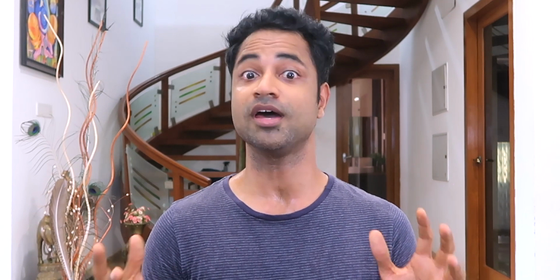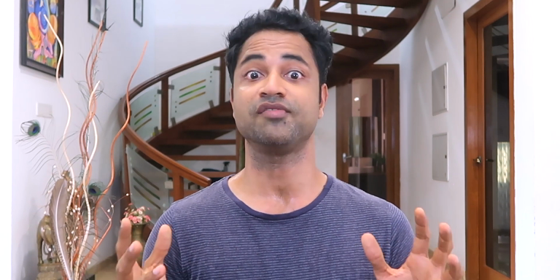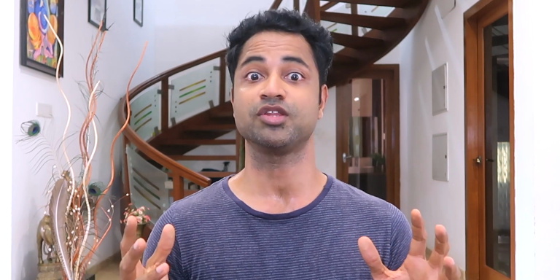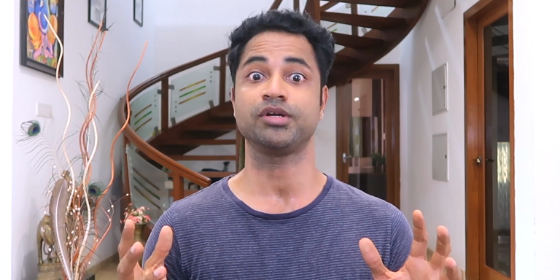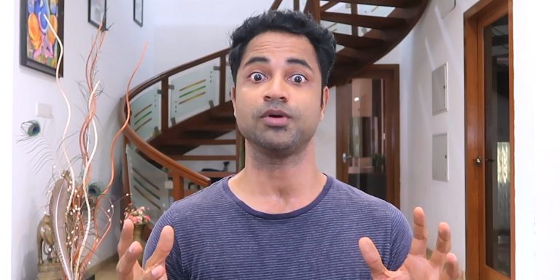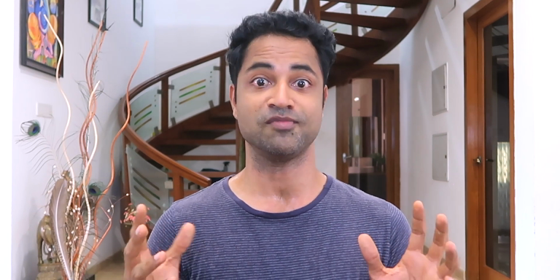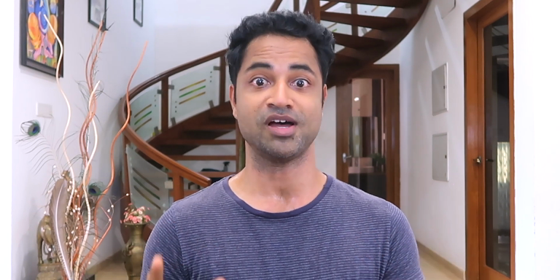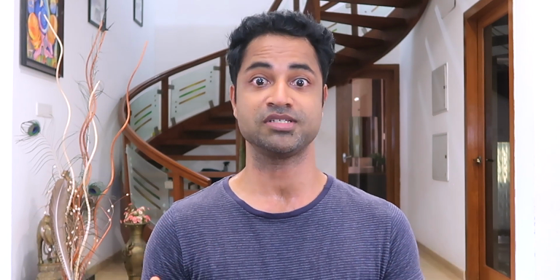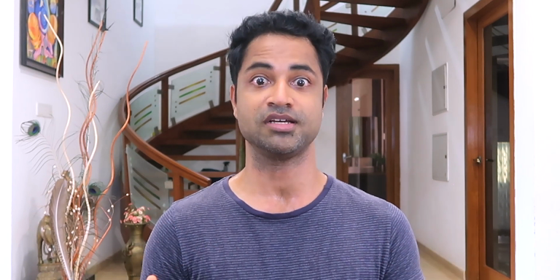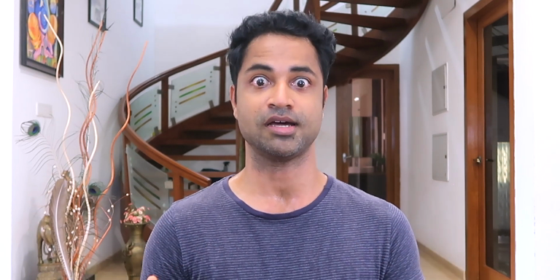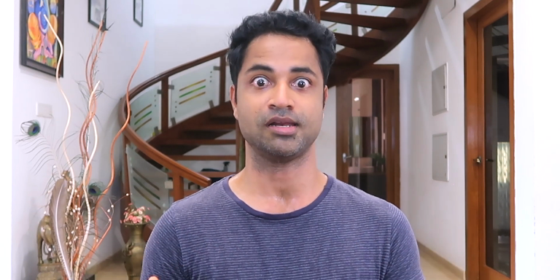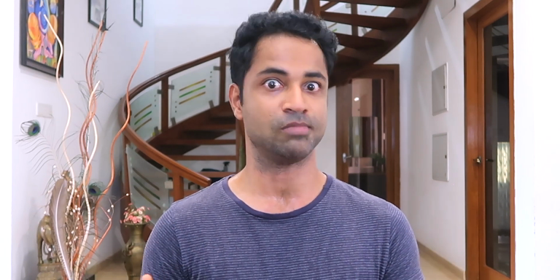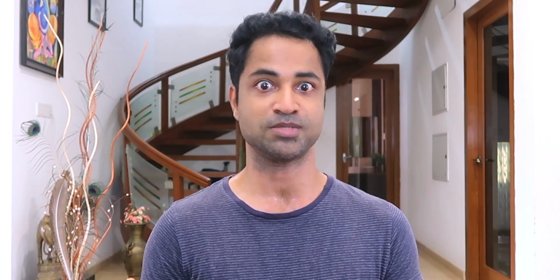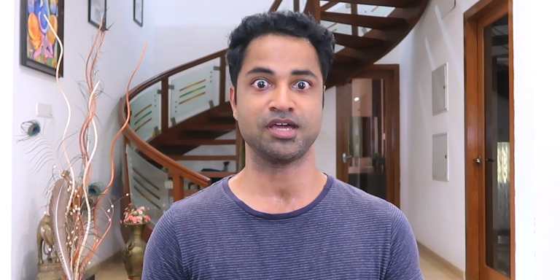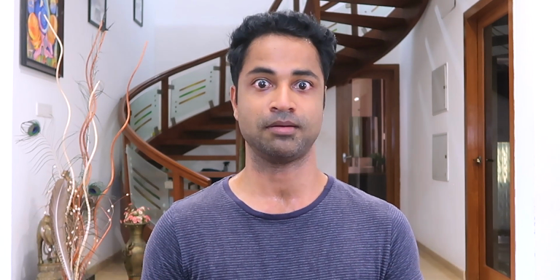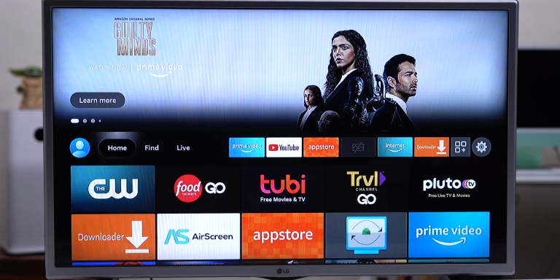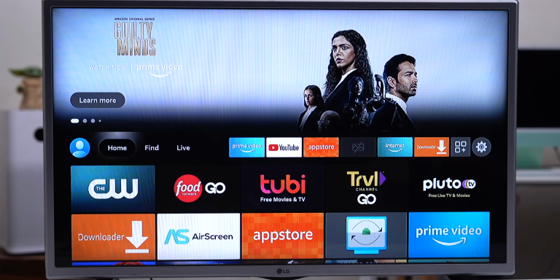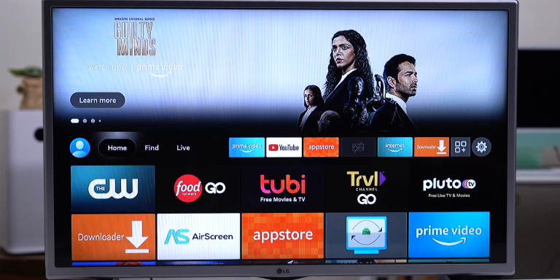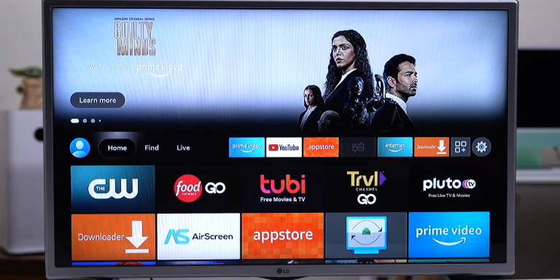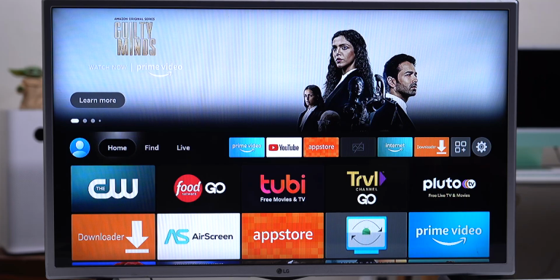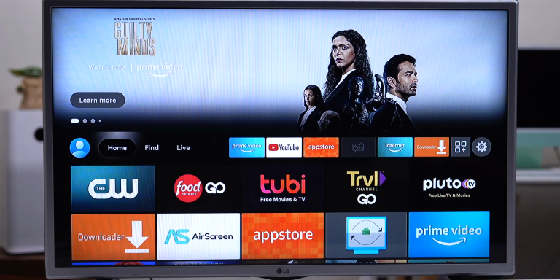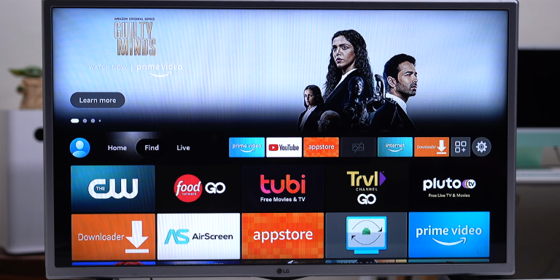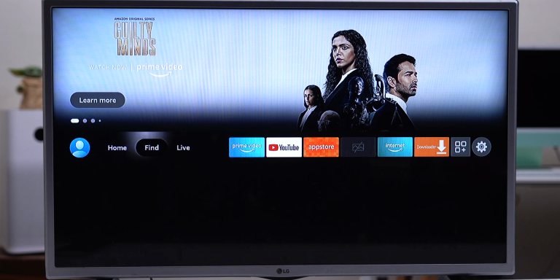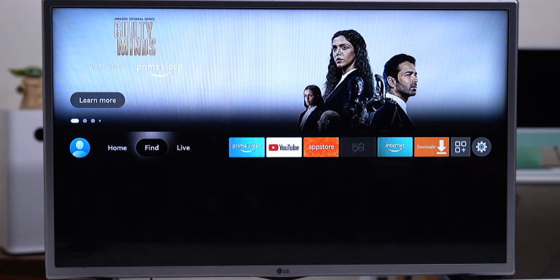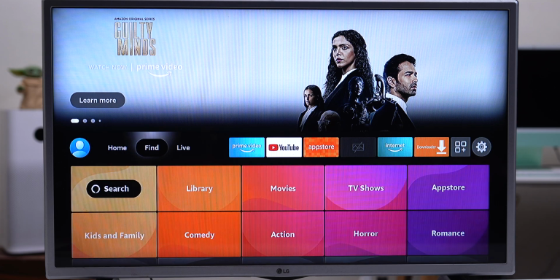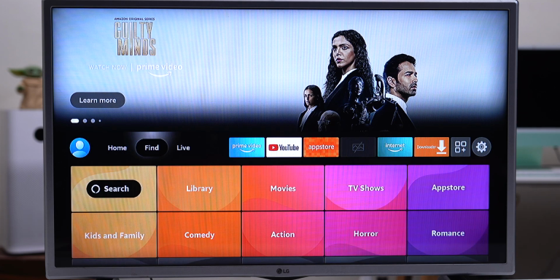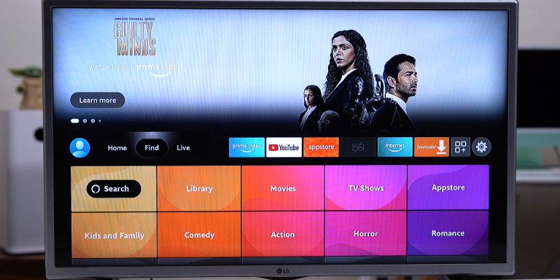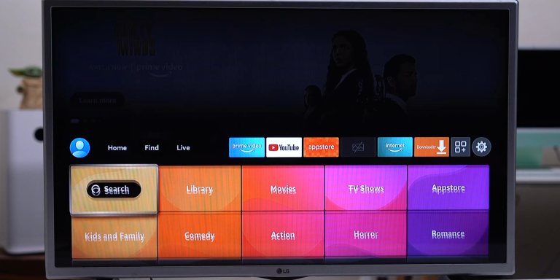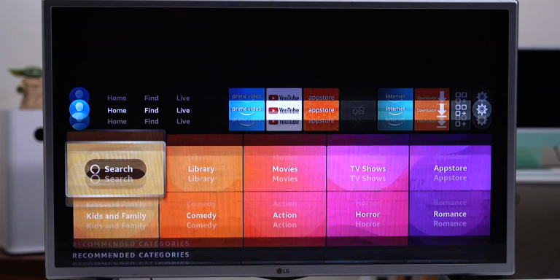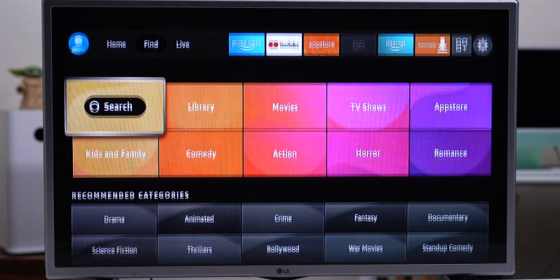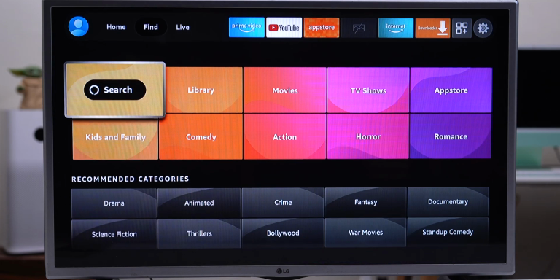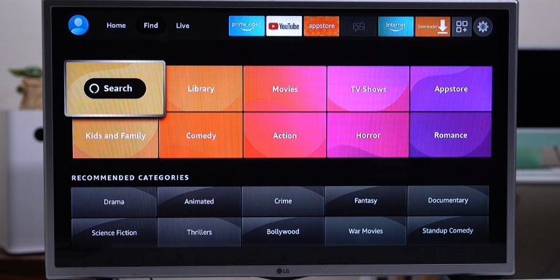Without any further ado, I'm Vamzy and let's begin. First things first, we need to download the AirScreen app.